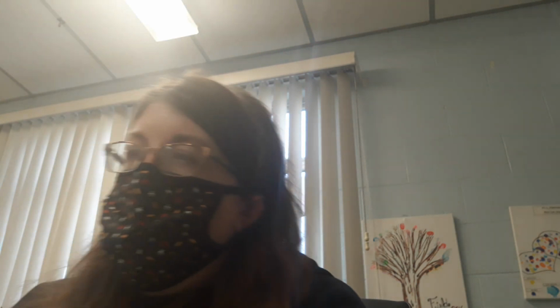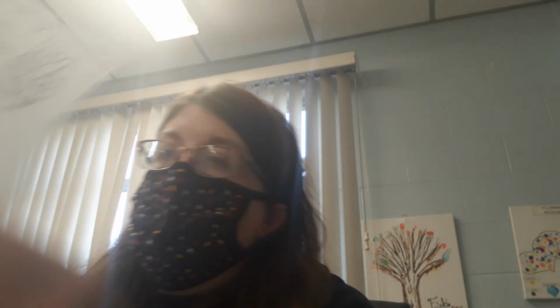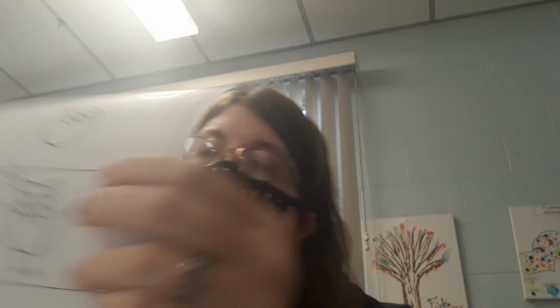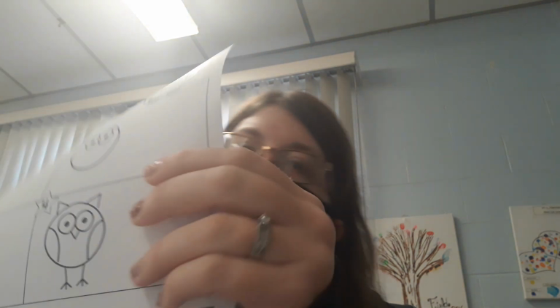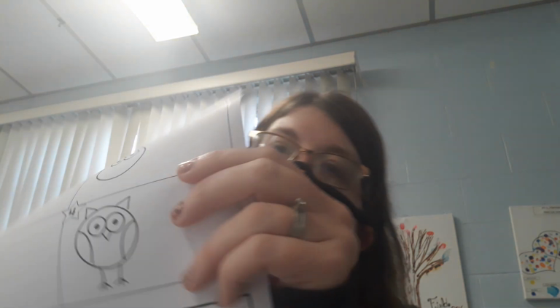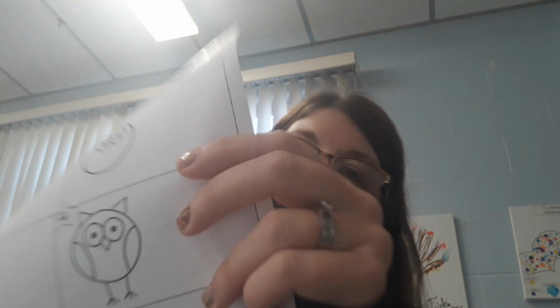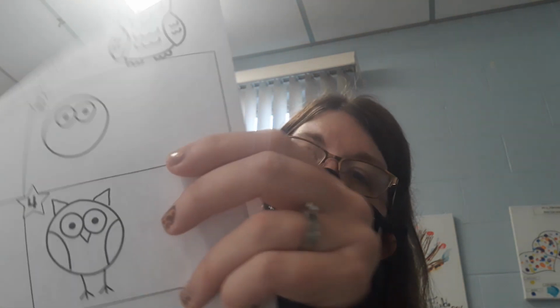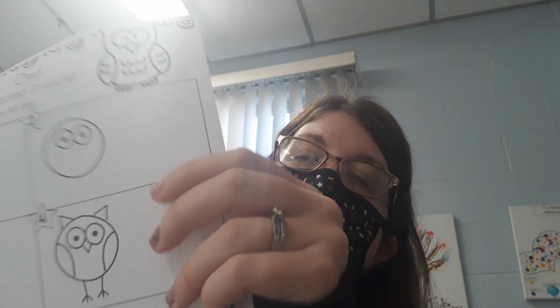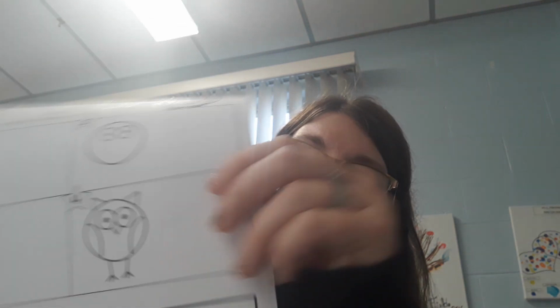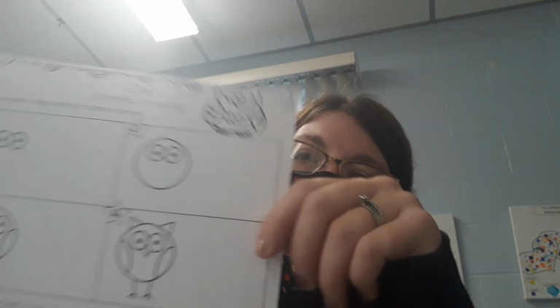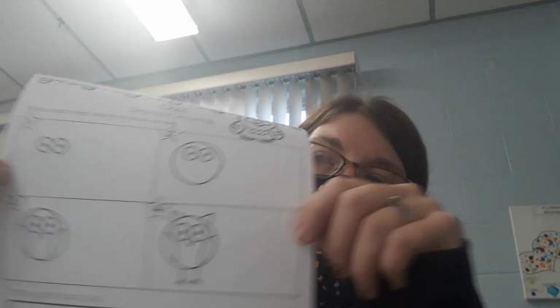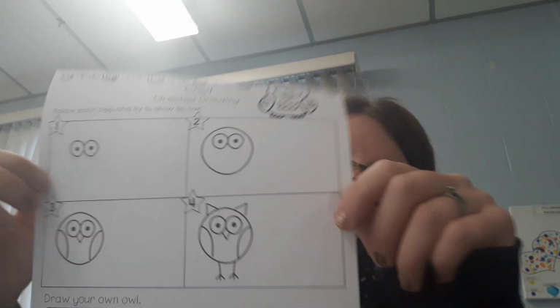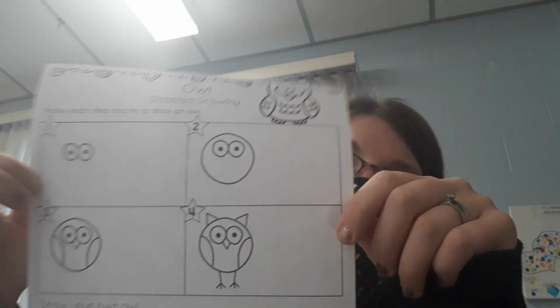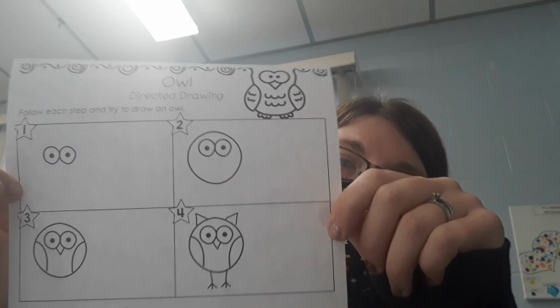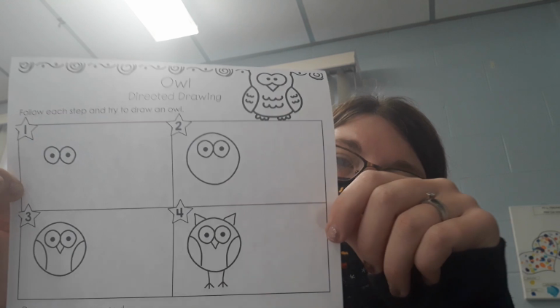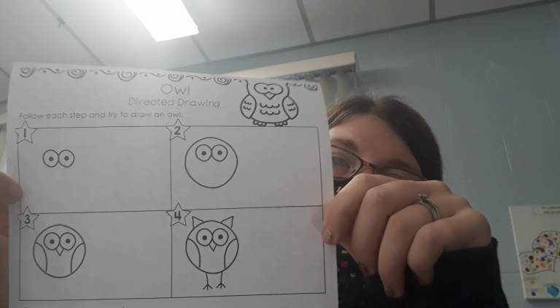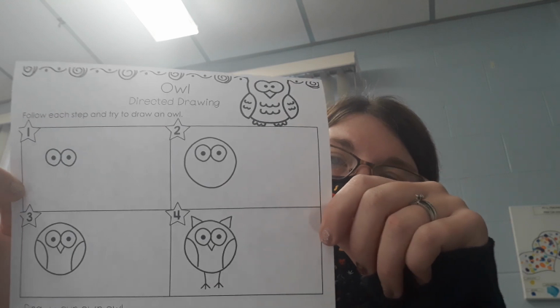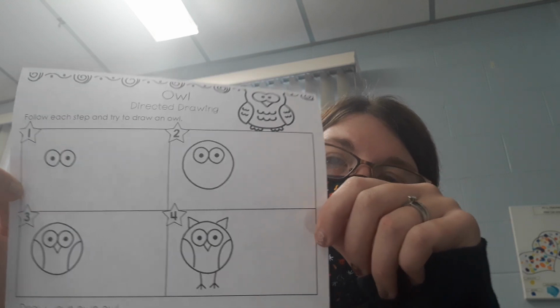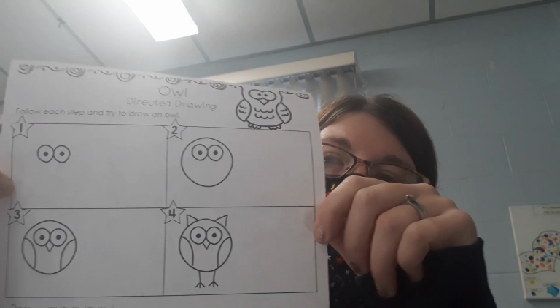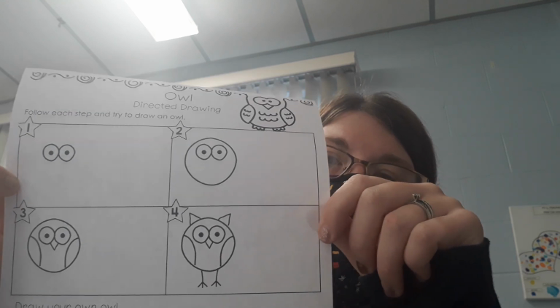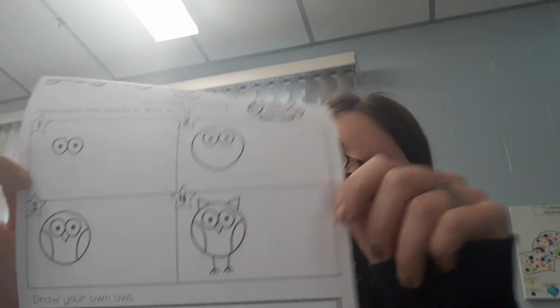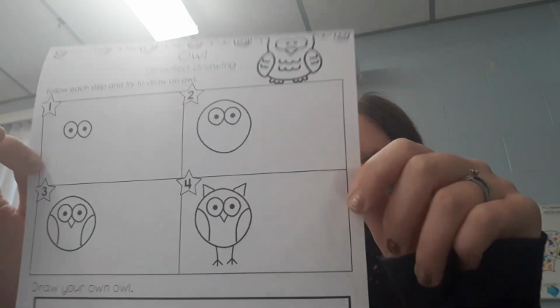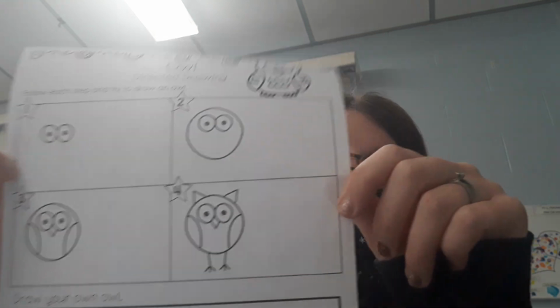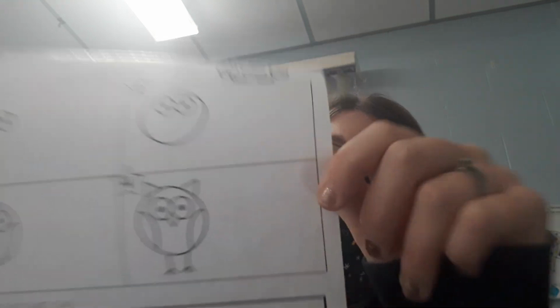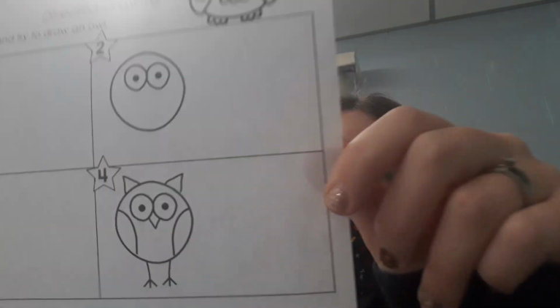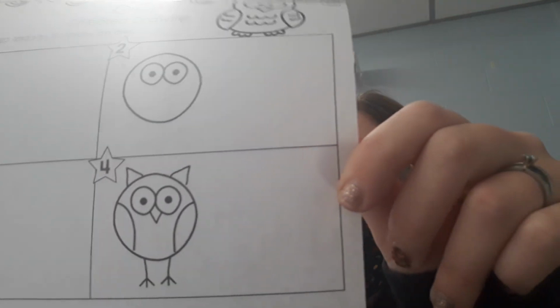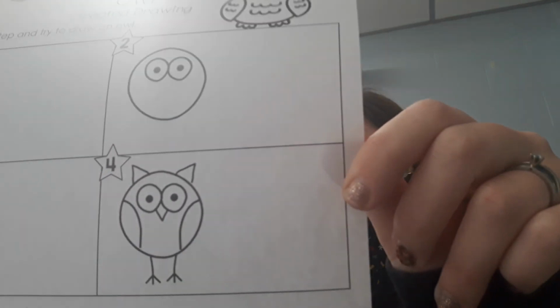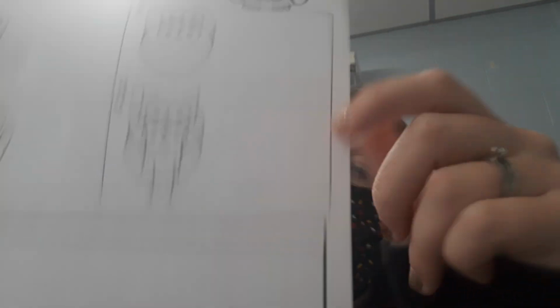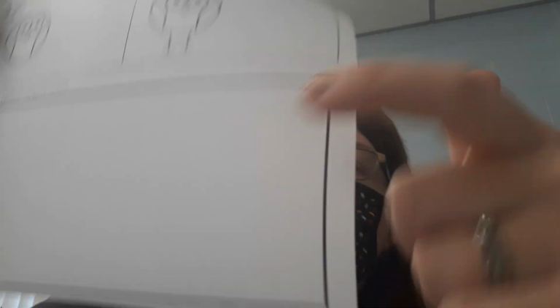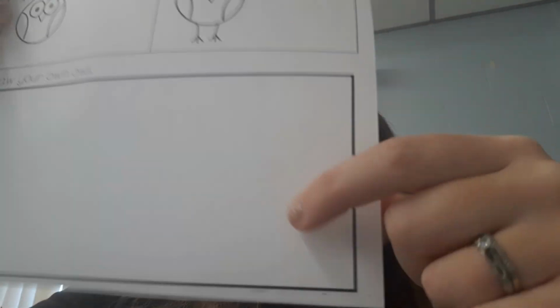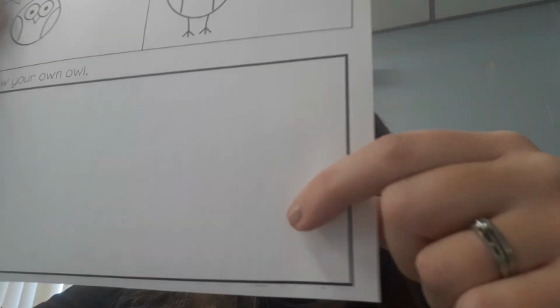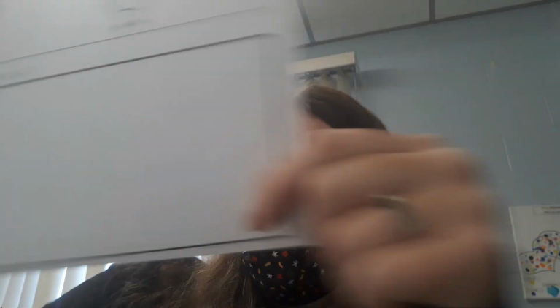This is how we draw an owl. So those are the steps. See if you can draw an owl down here.